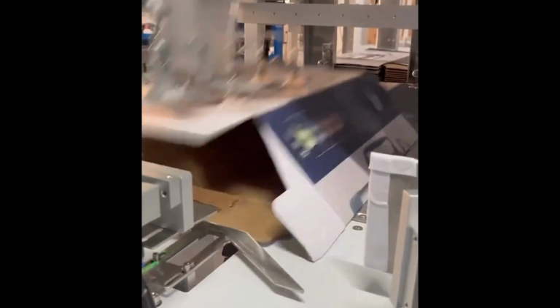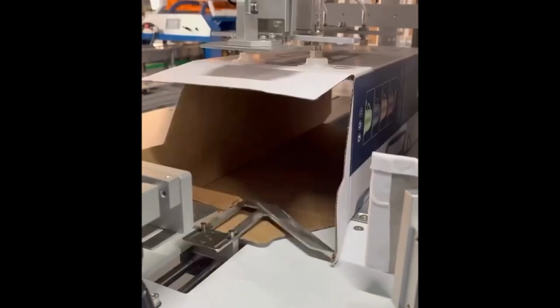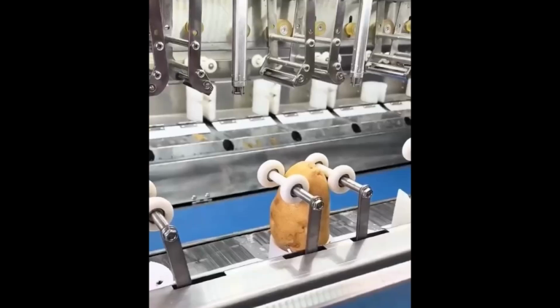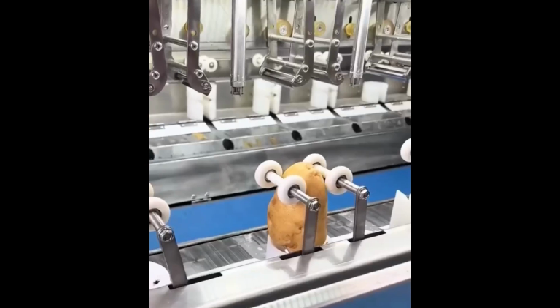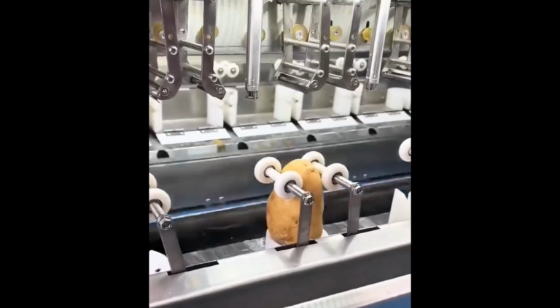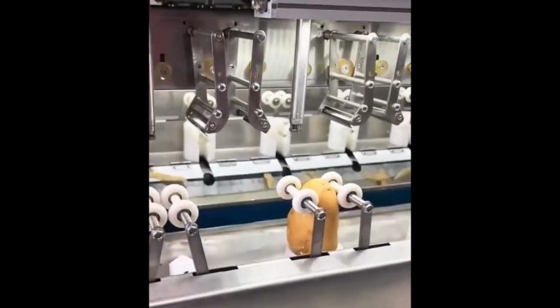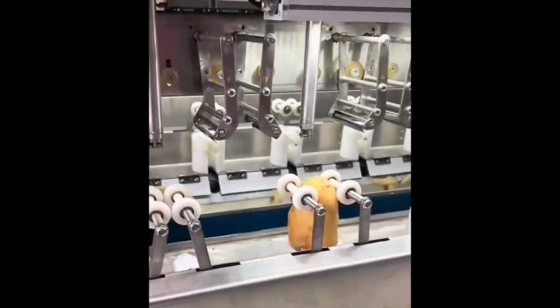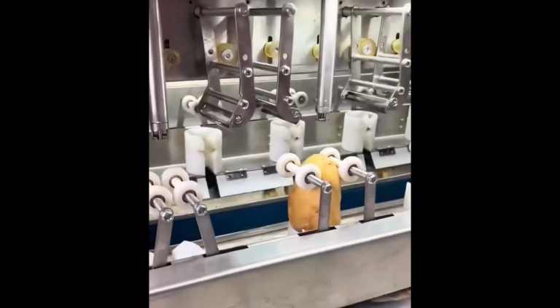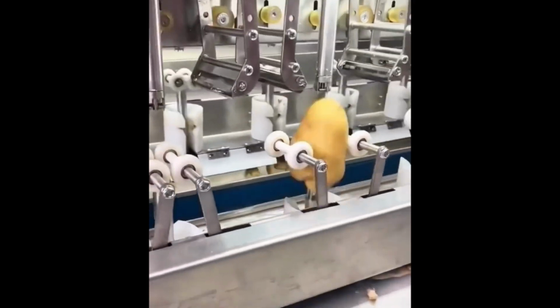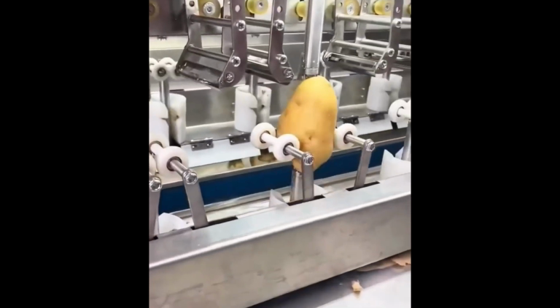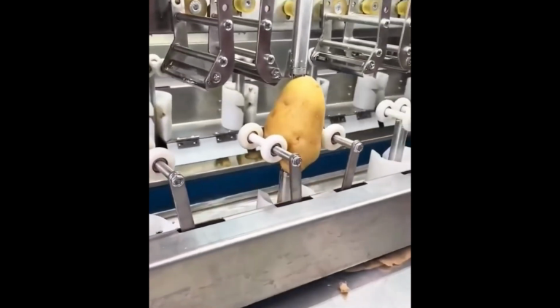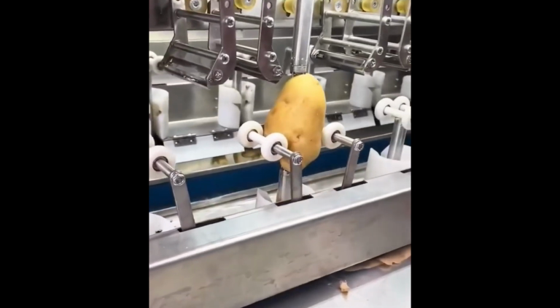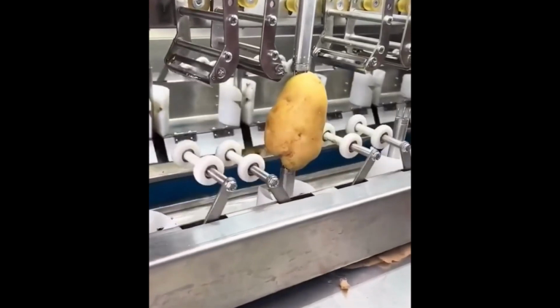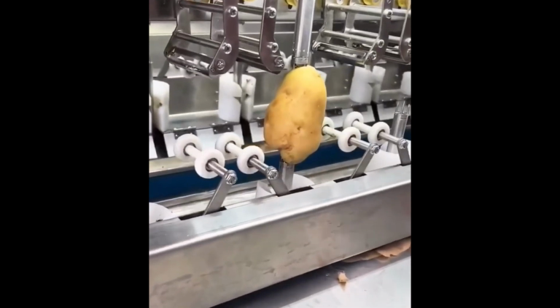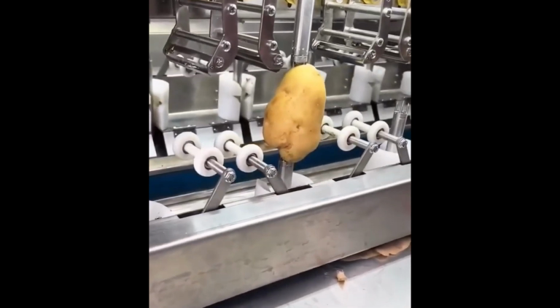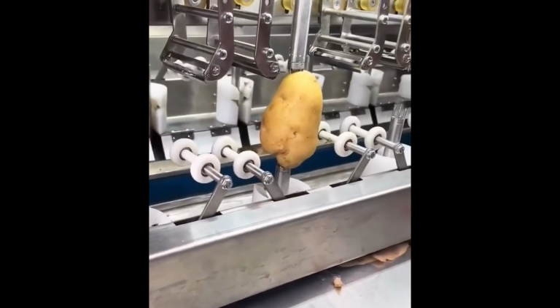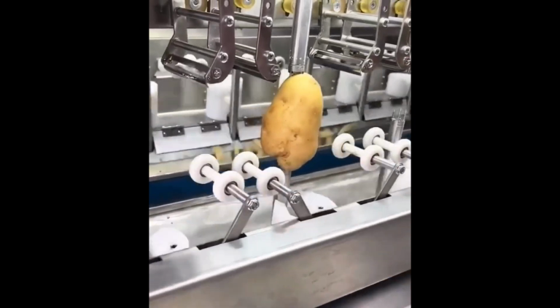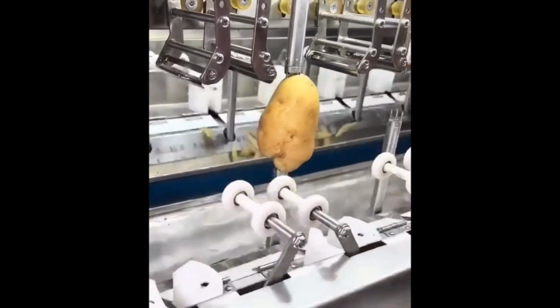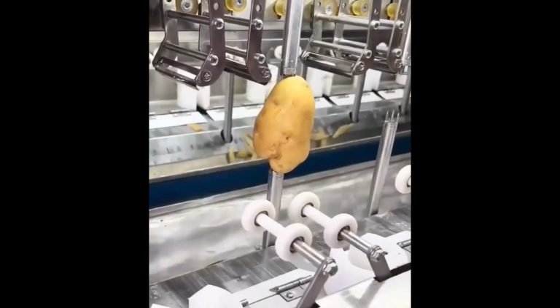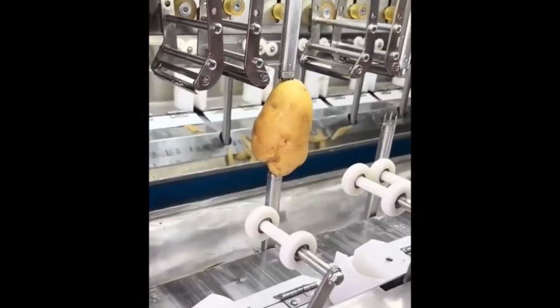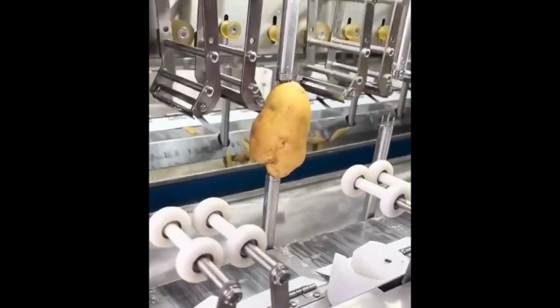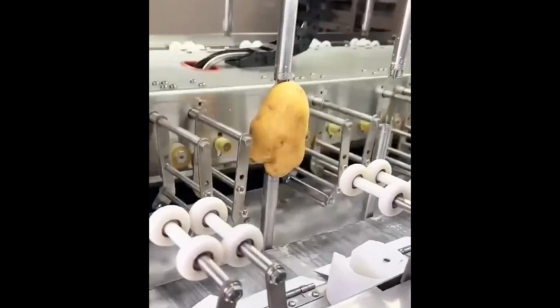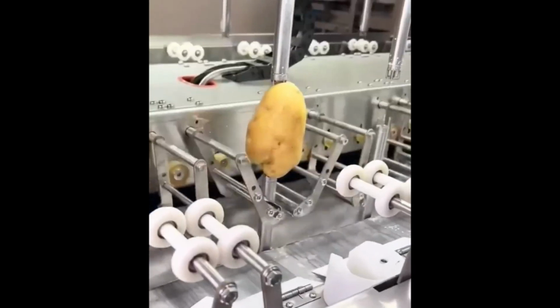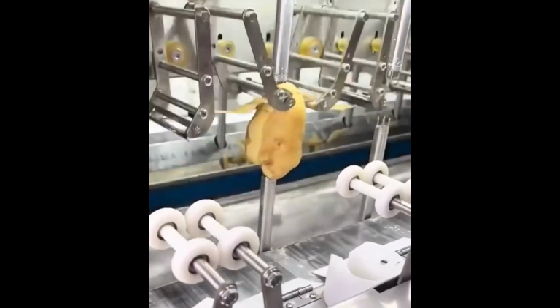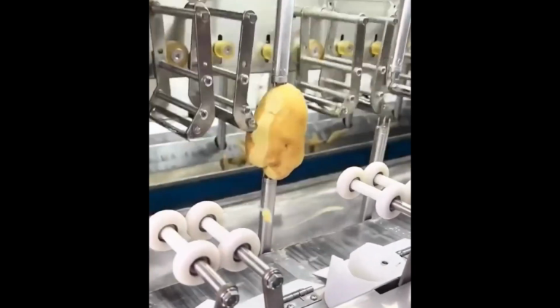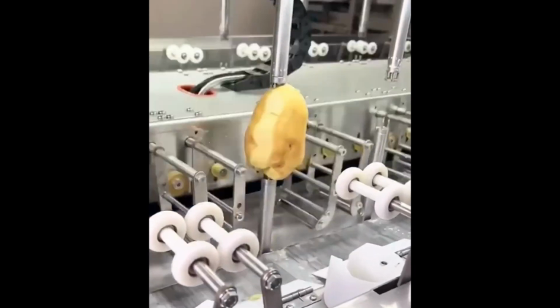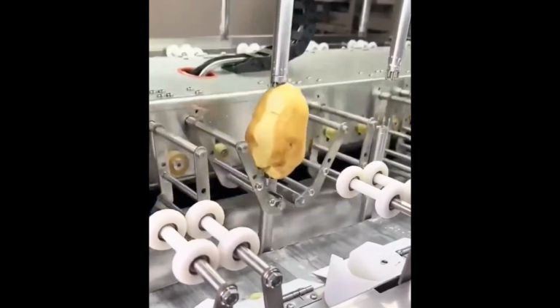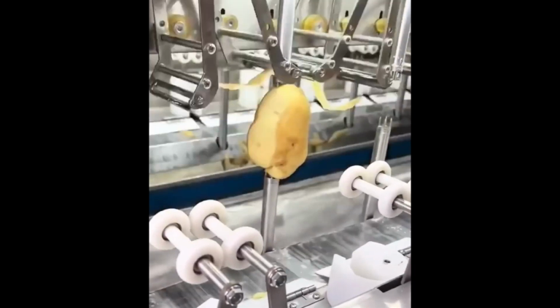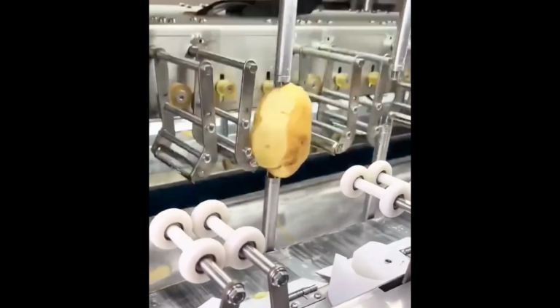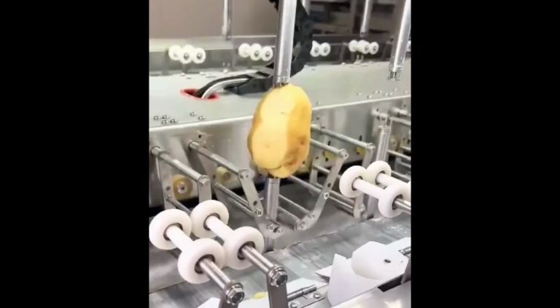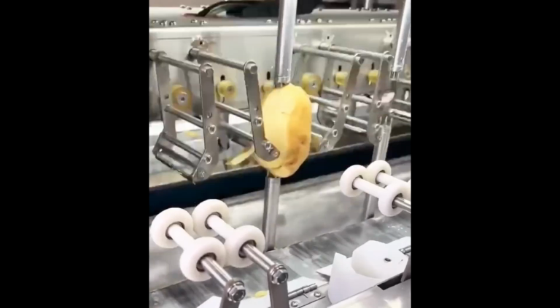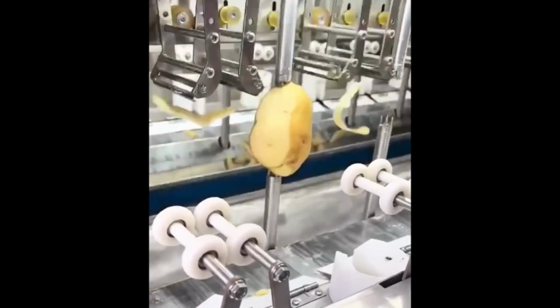The potato spins, its skin gently removed, a fast path to the perfectly peeled tuber.